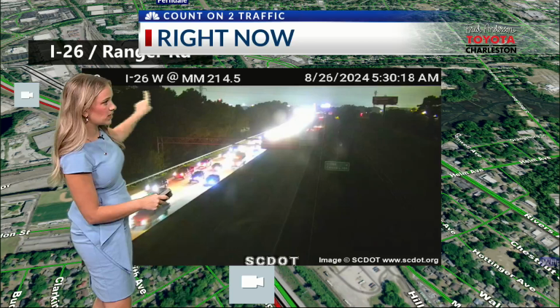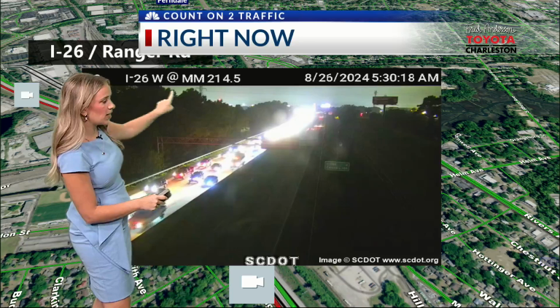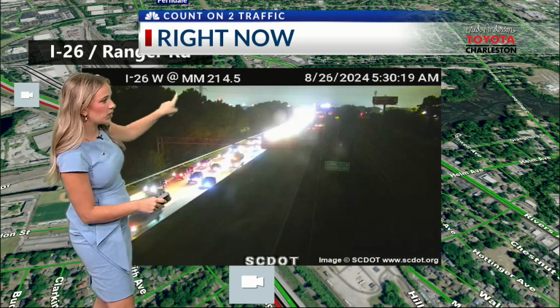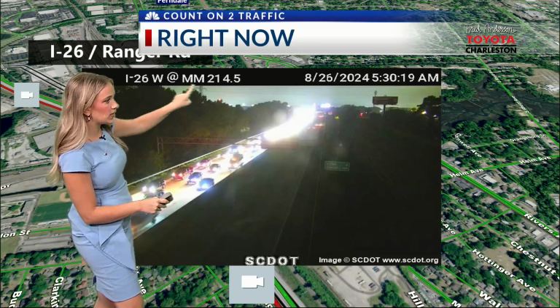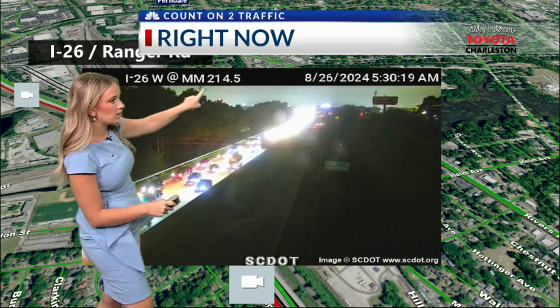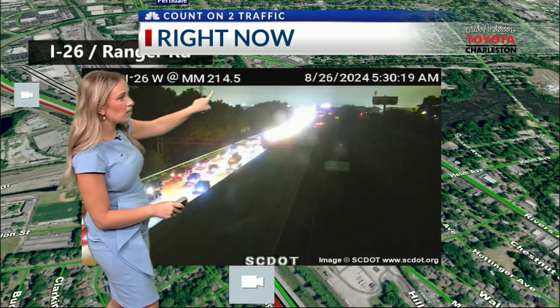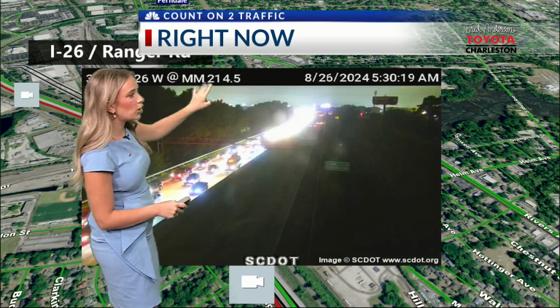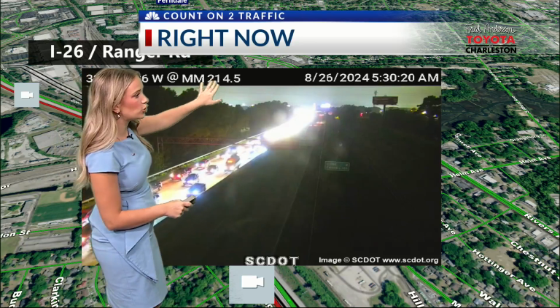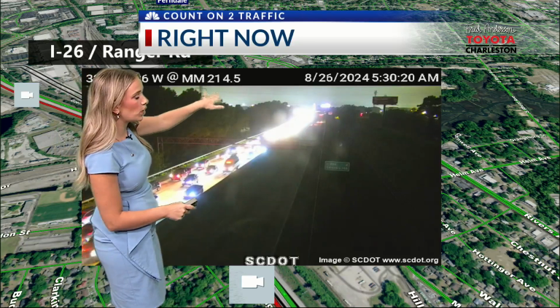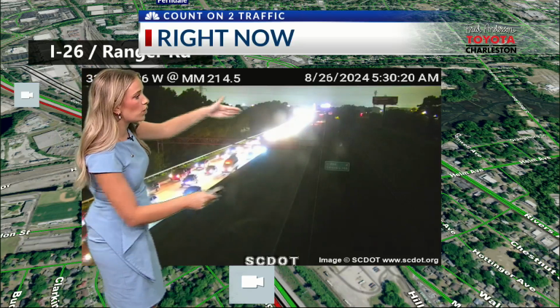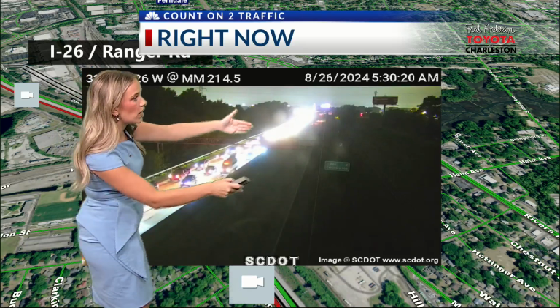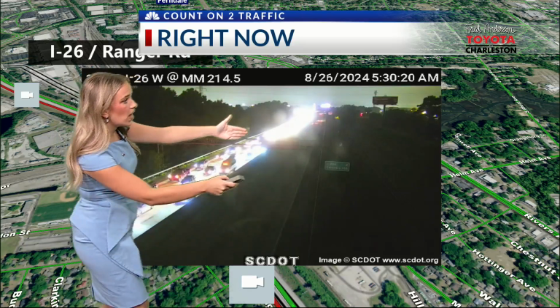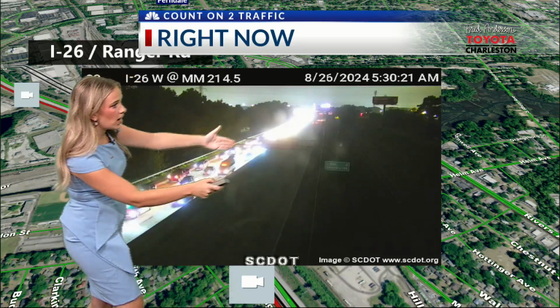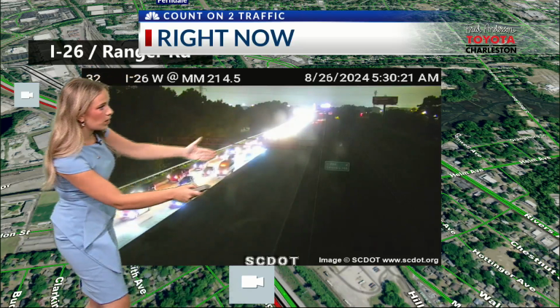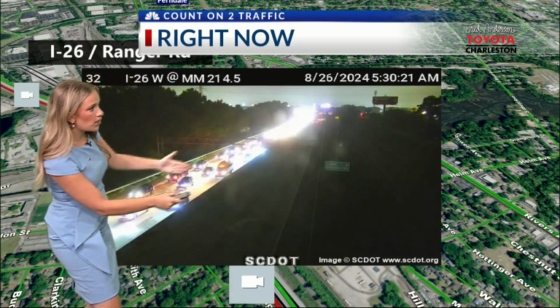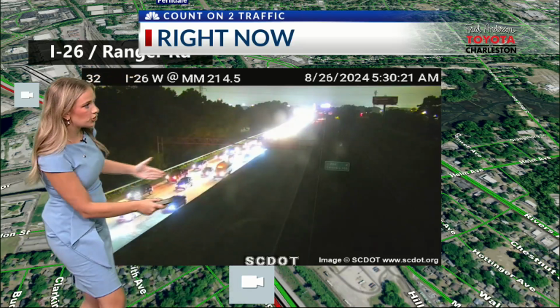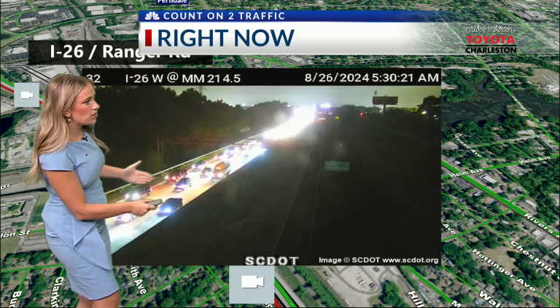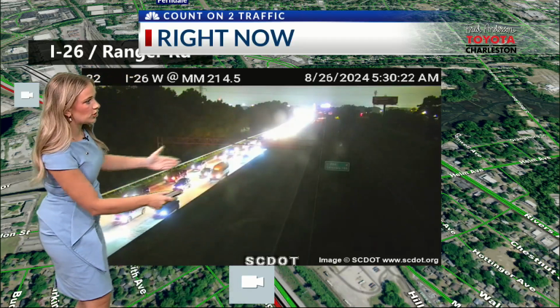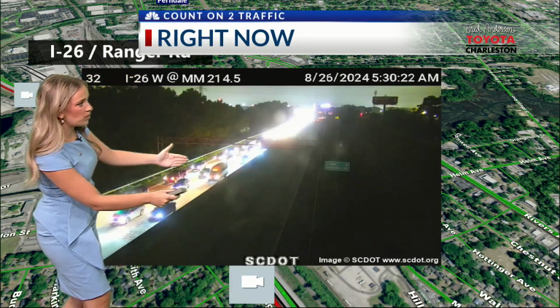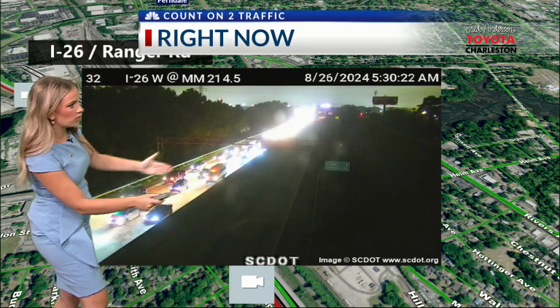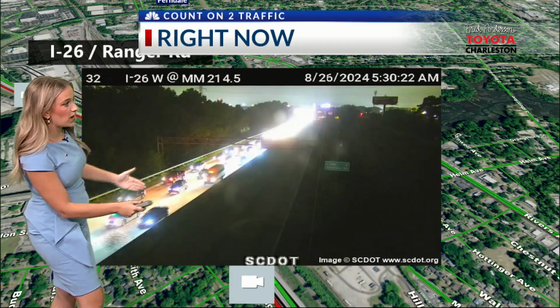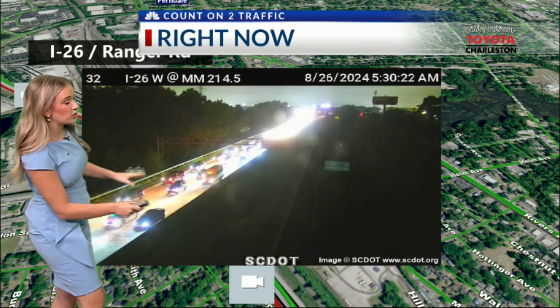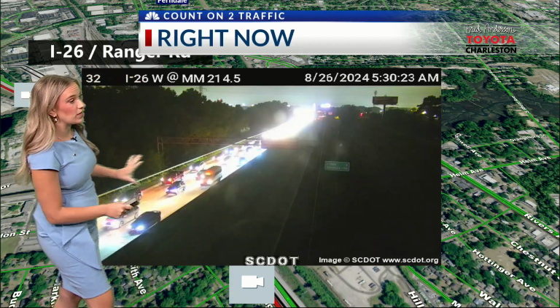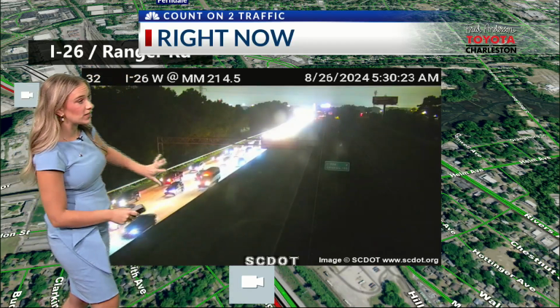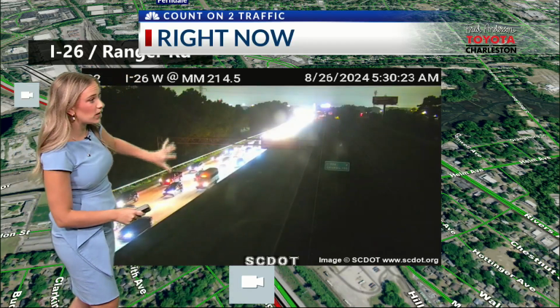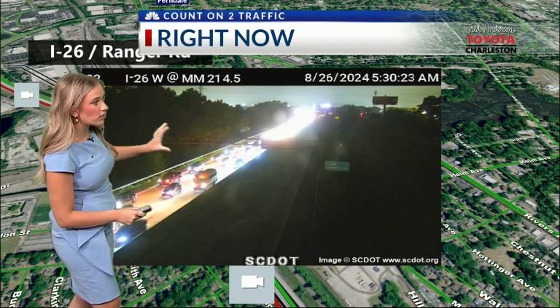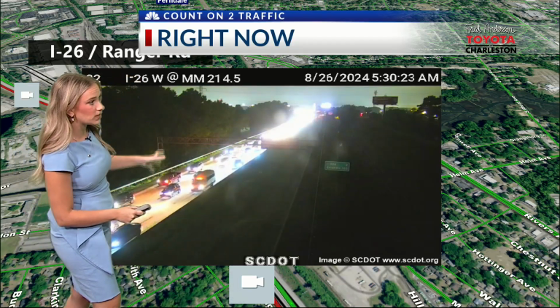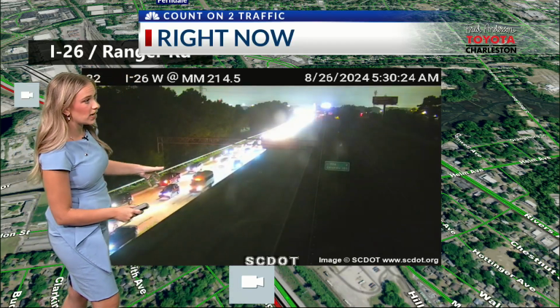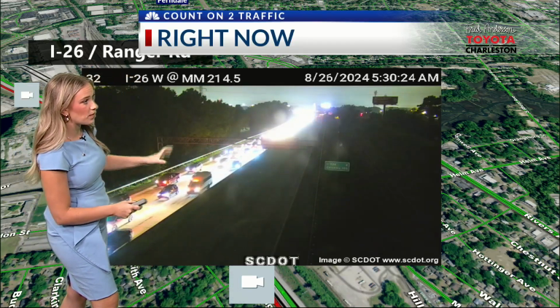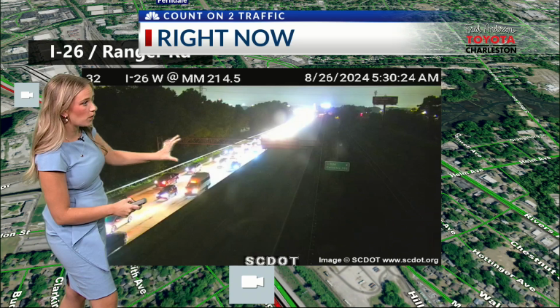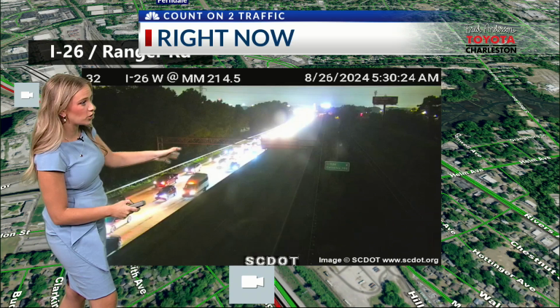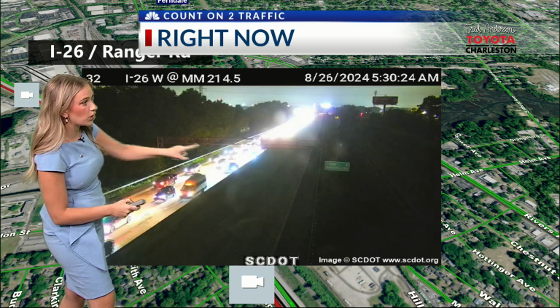This is I-26 mile marker 21, and this is just before 5:30 — this is when everyone's getting up and going to work.